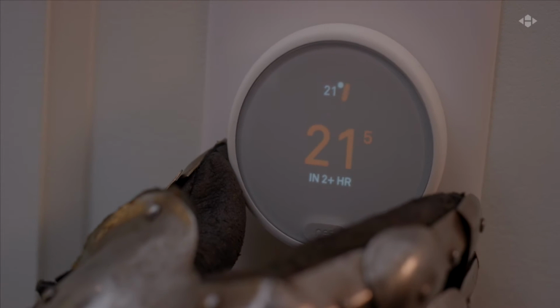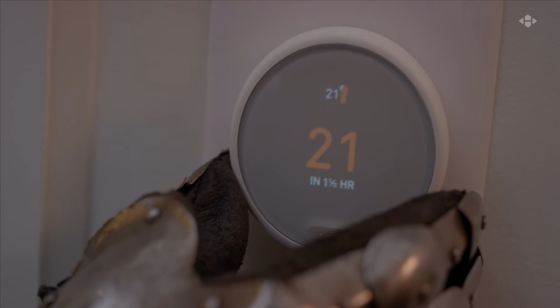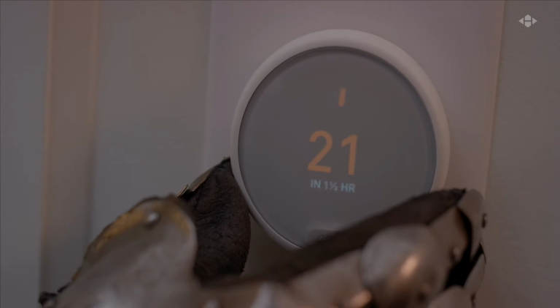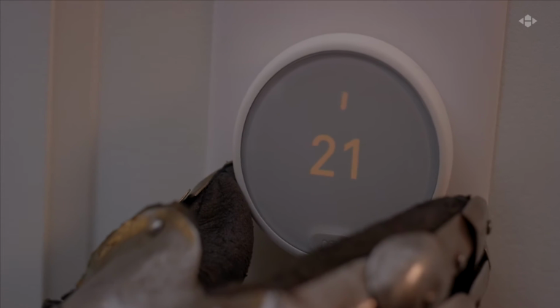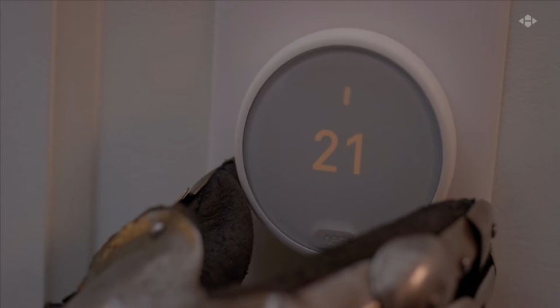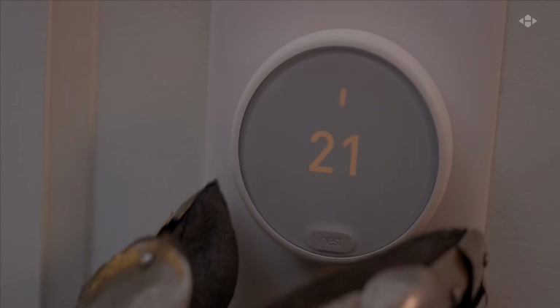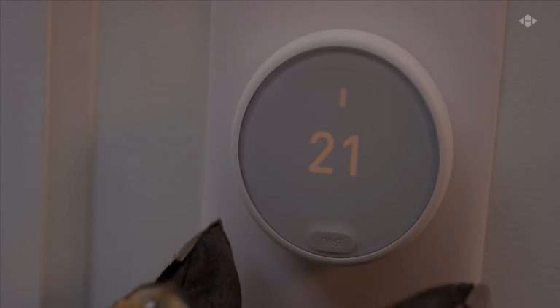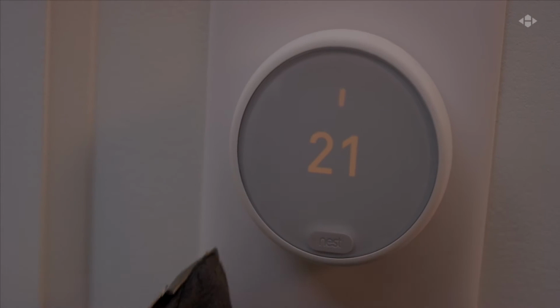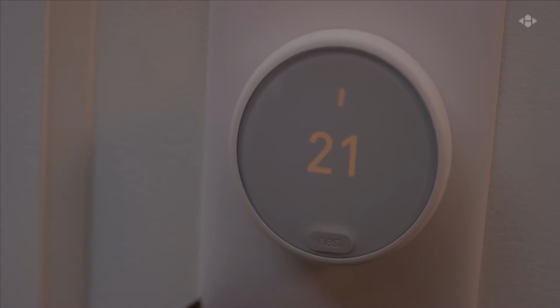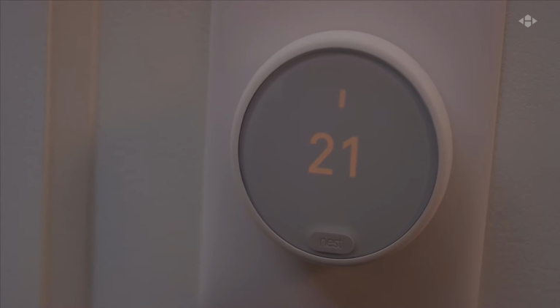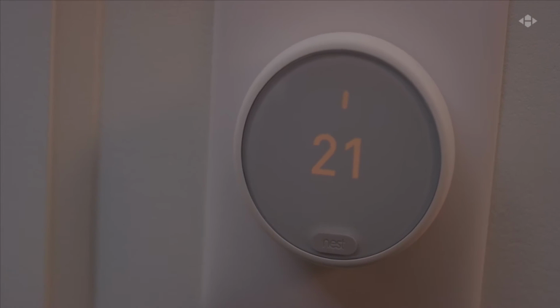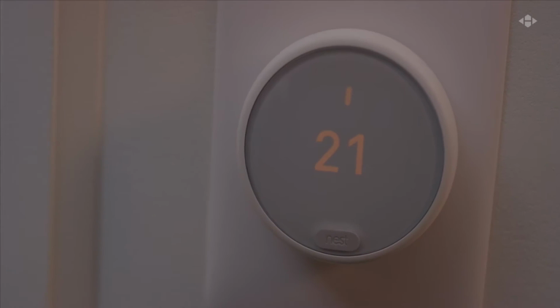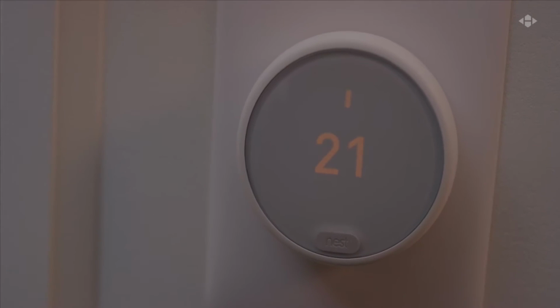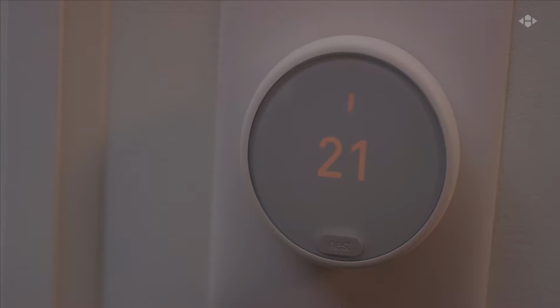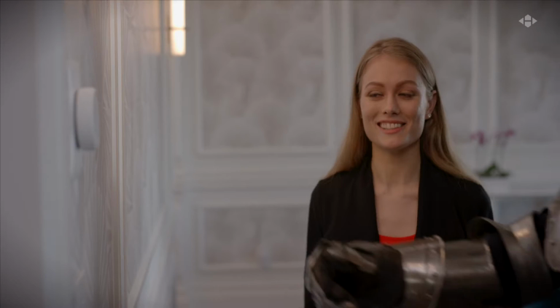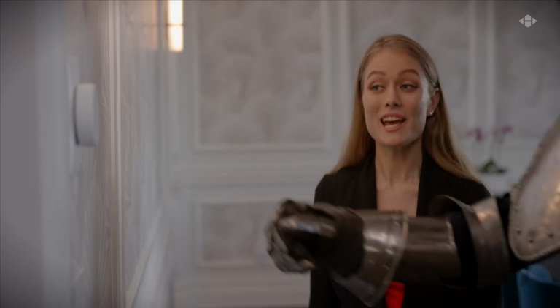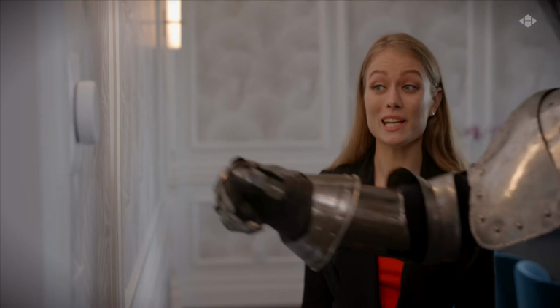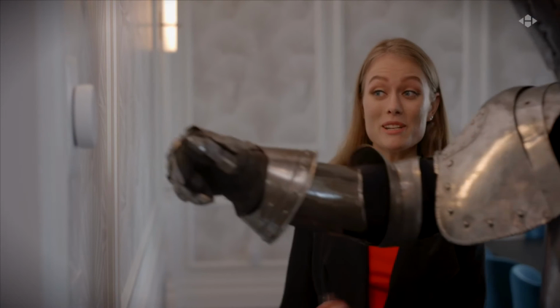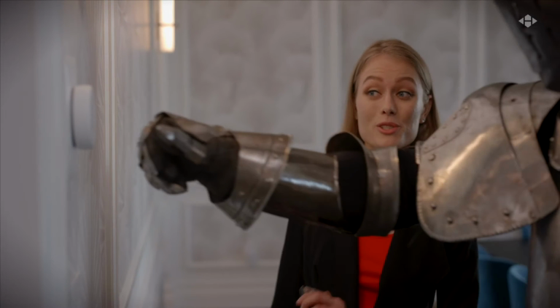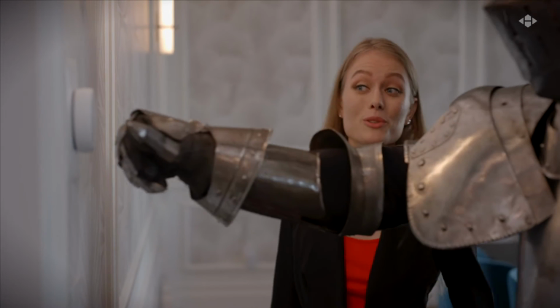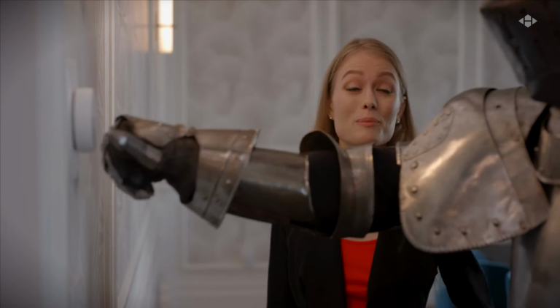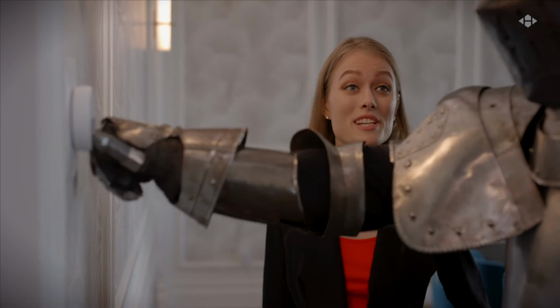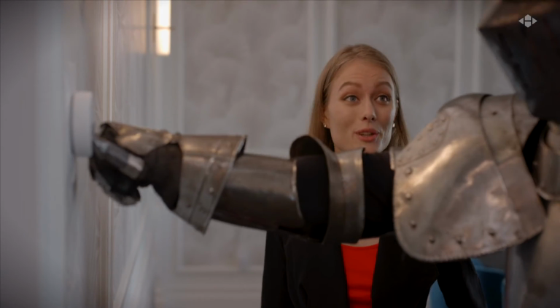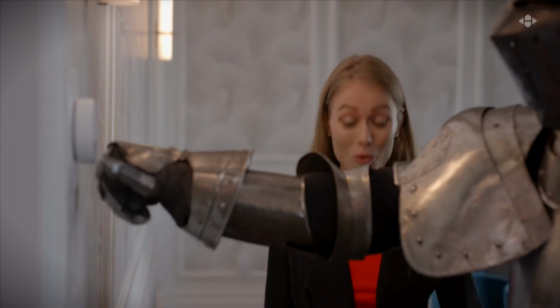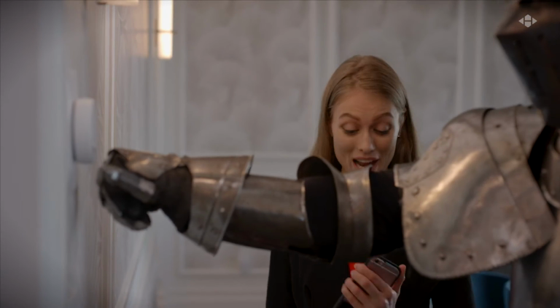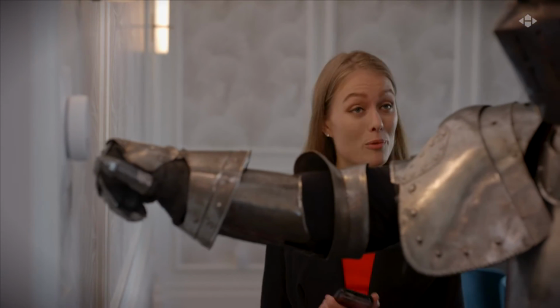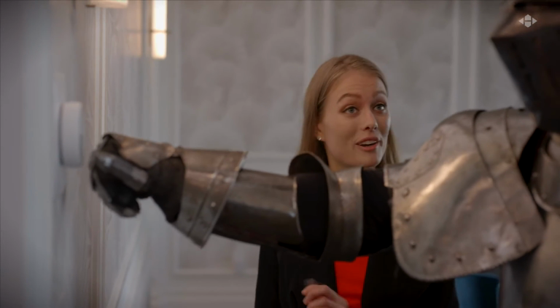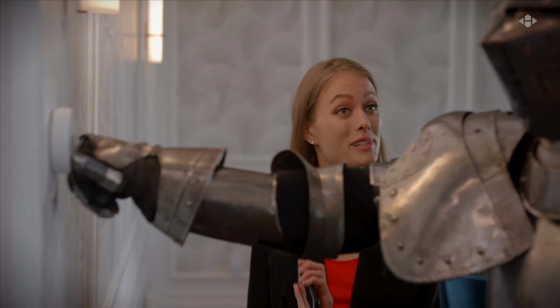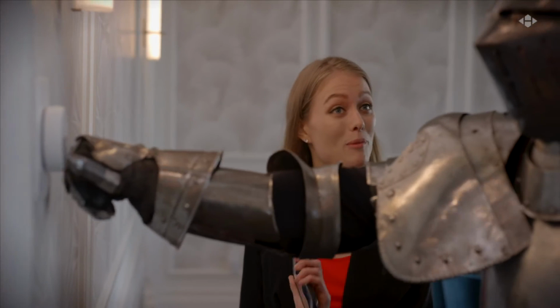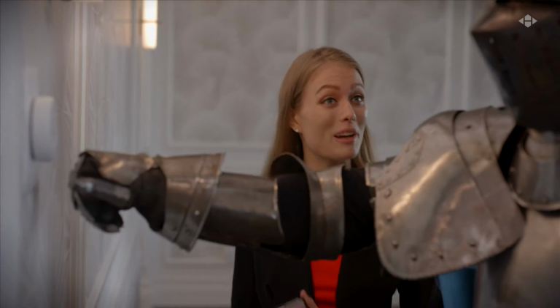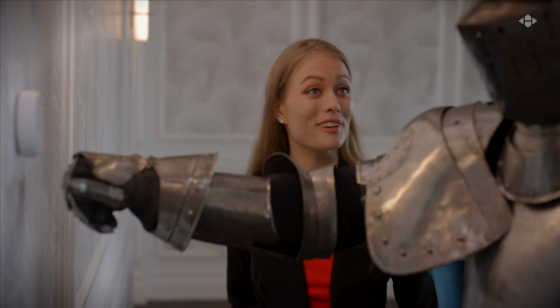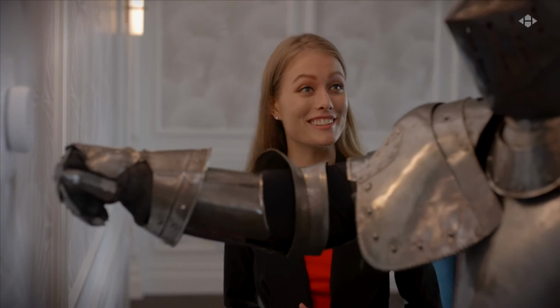That is a programmable smart thermostat. It can be controlled from here or anywhere using a mobile device.